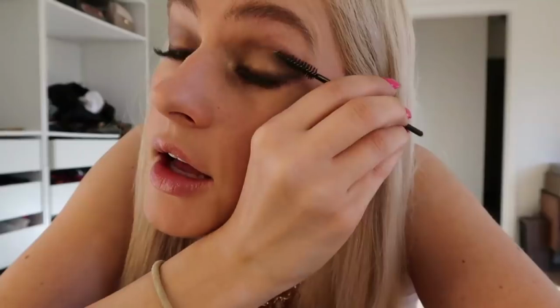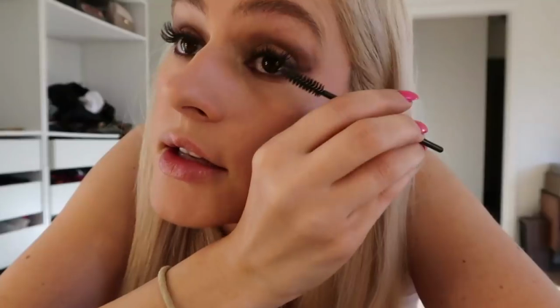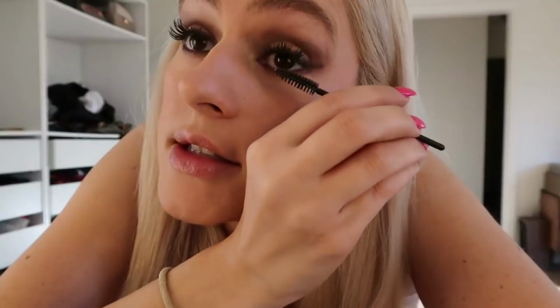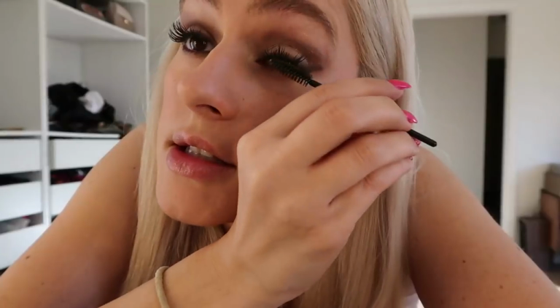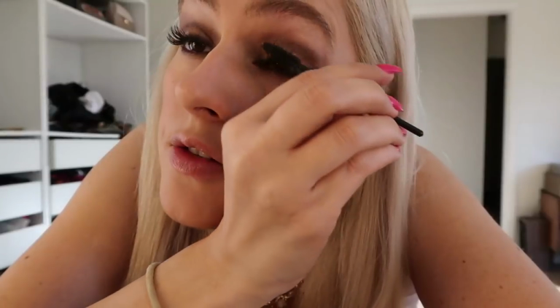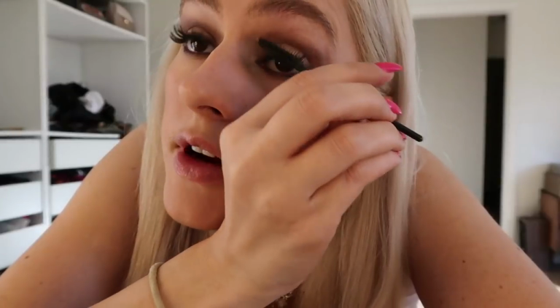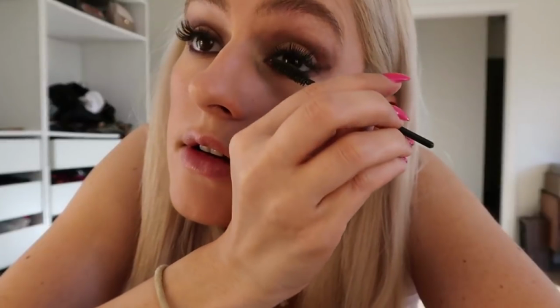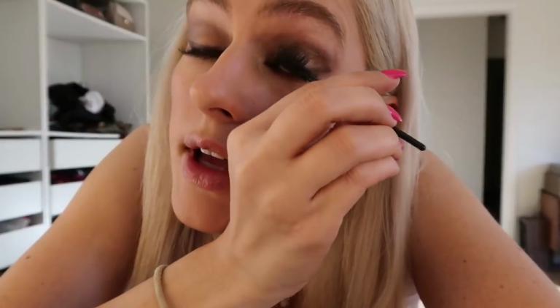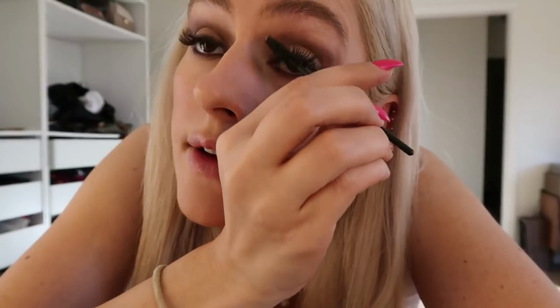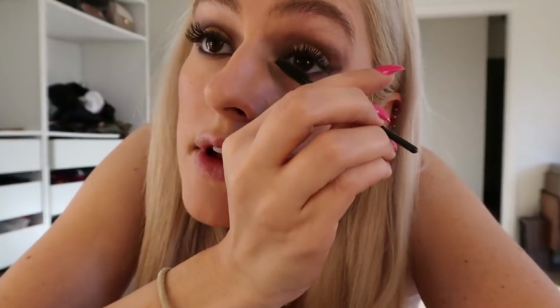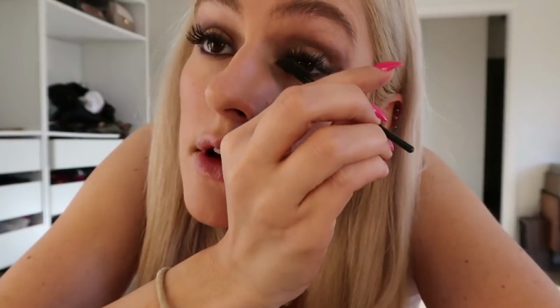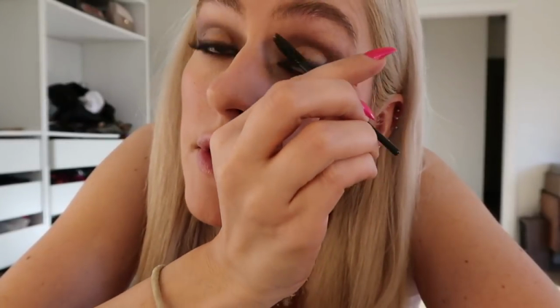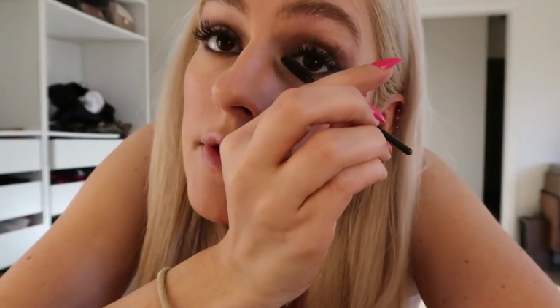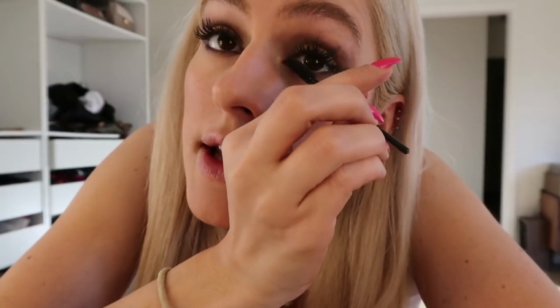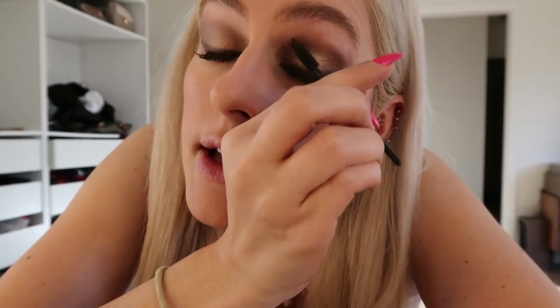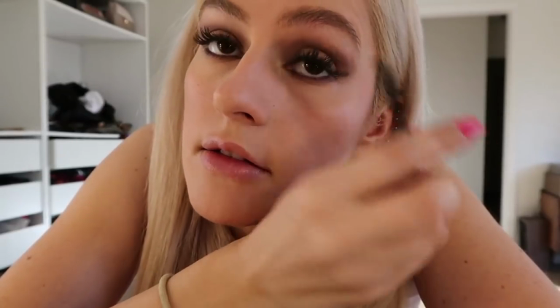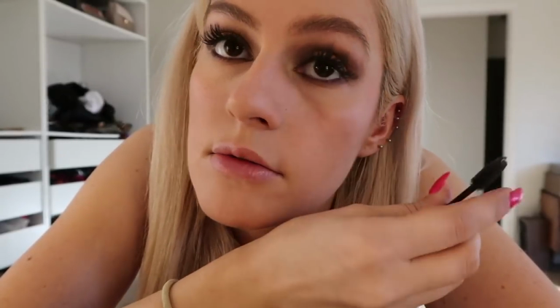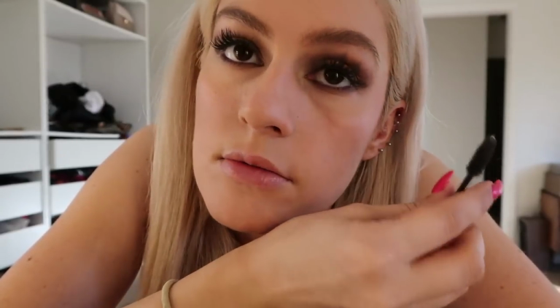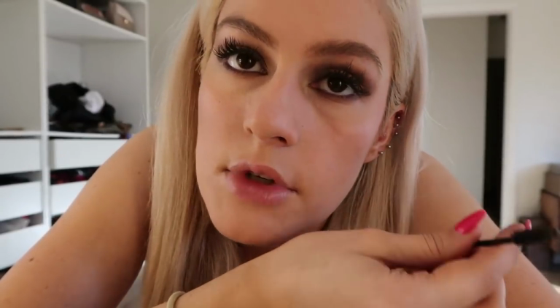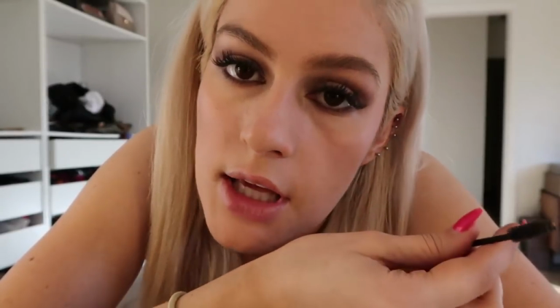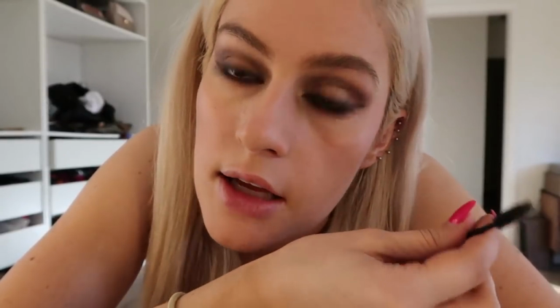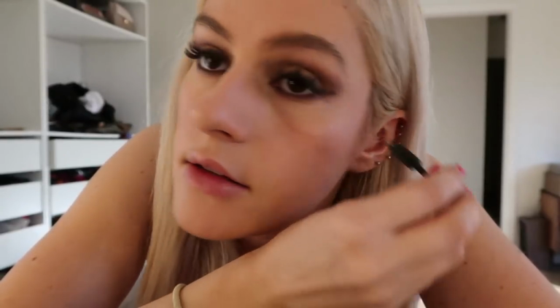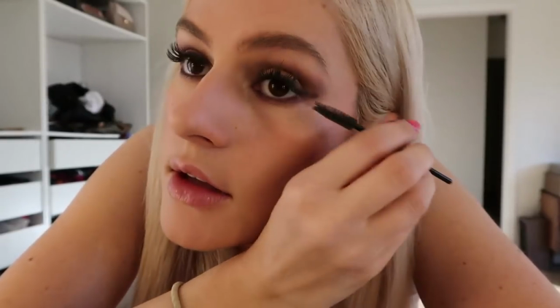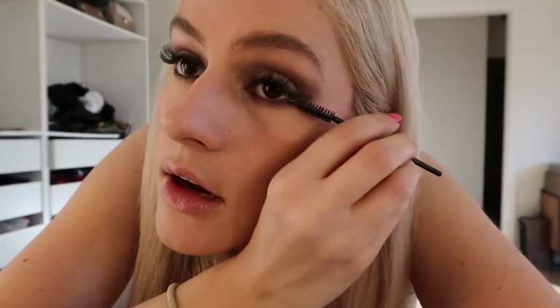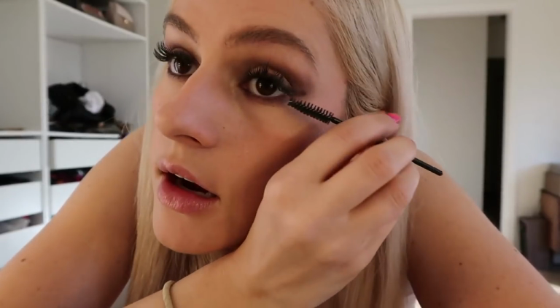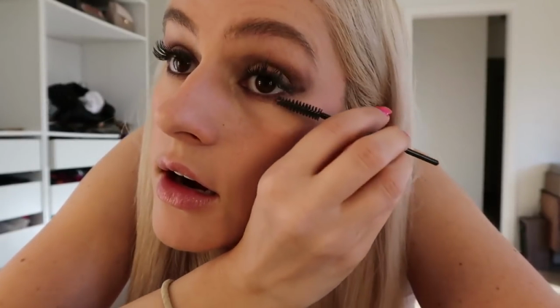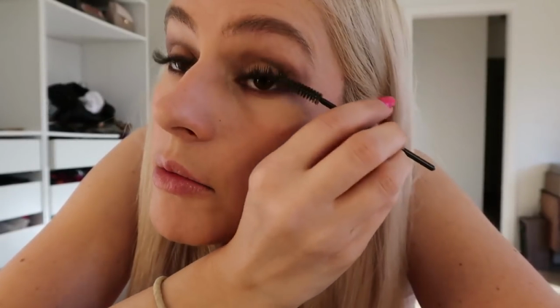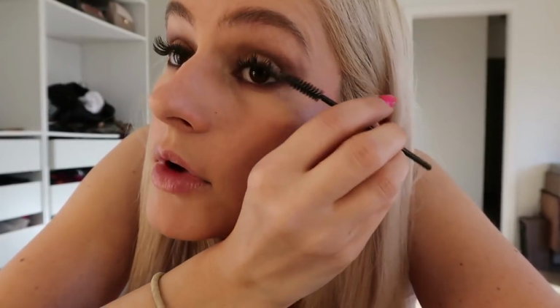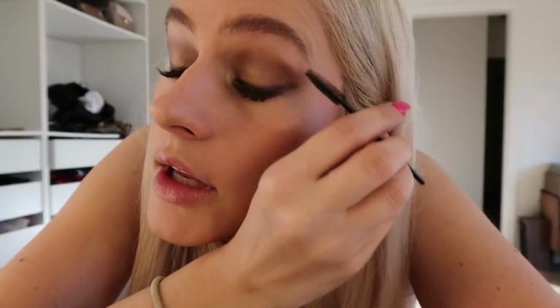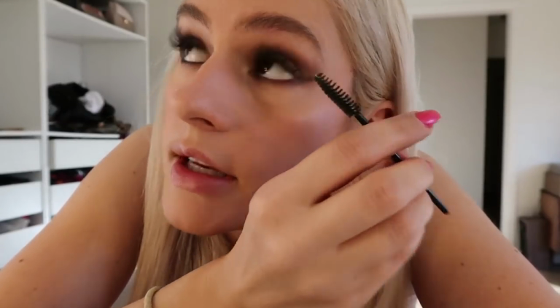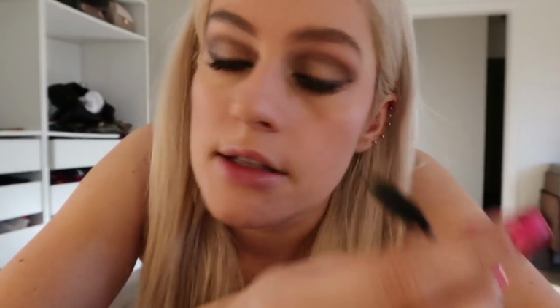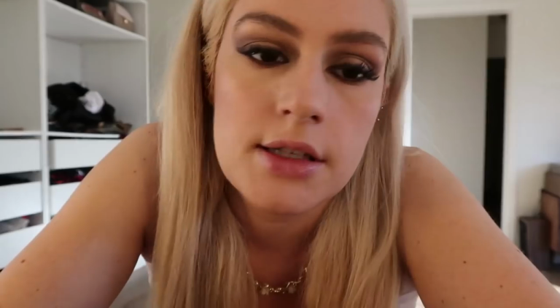And is this a fairly heavy look for every day? Well, yeah, it is.